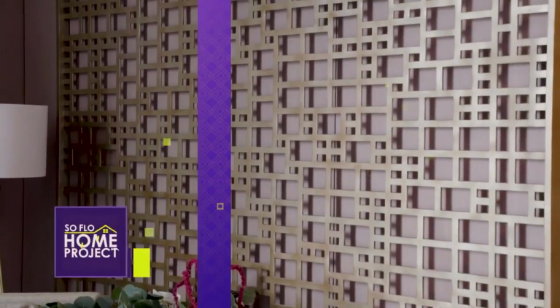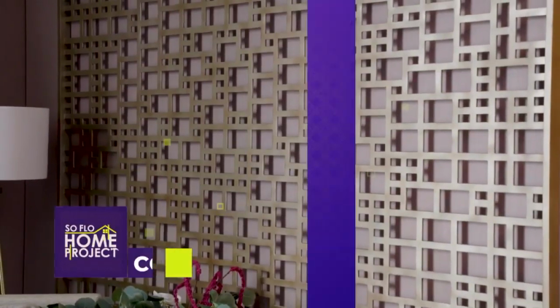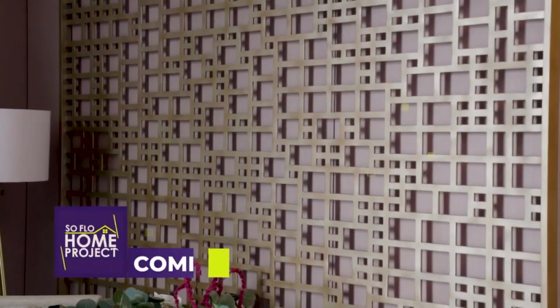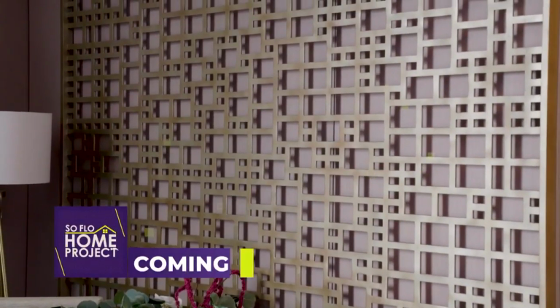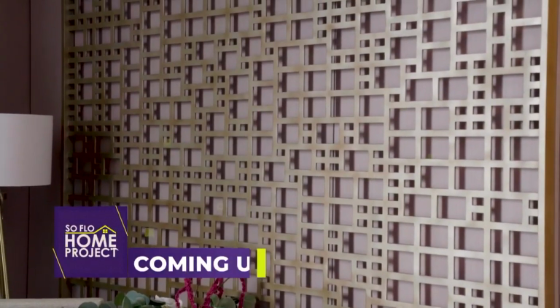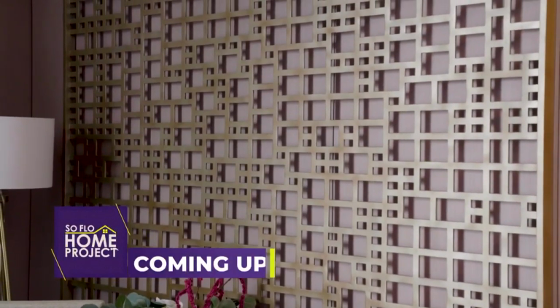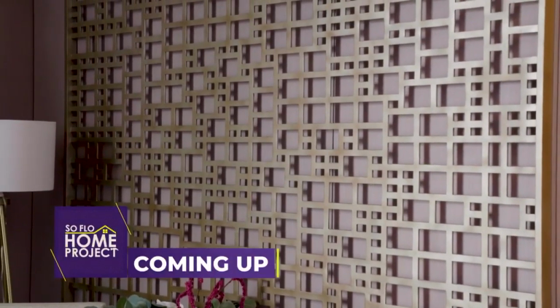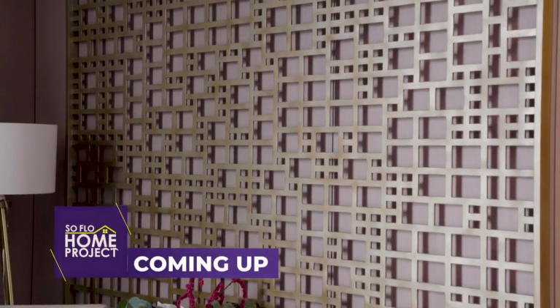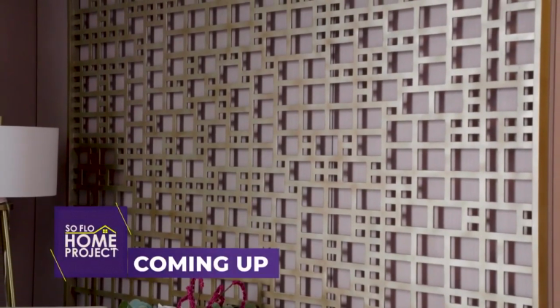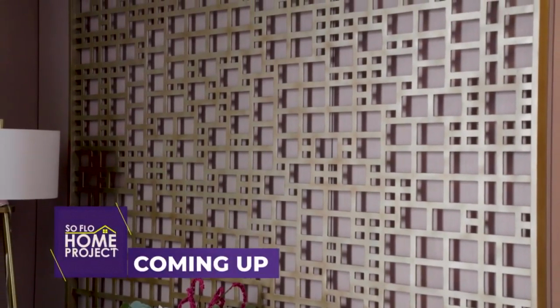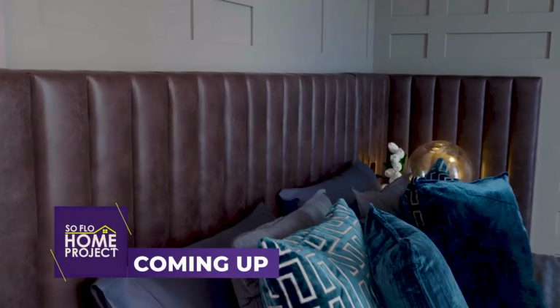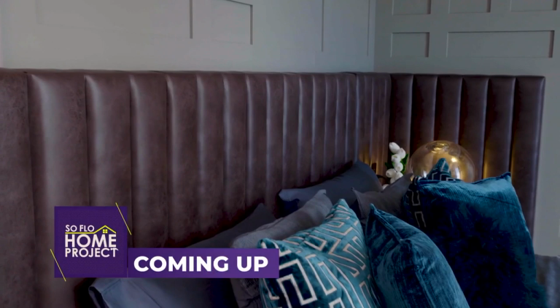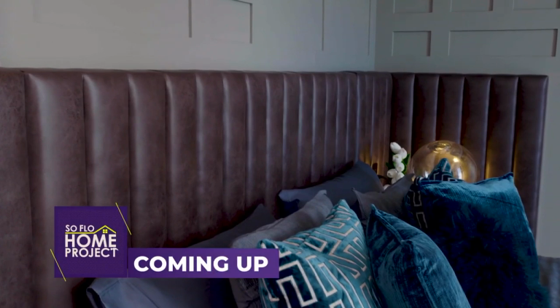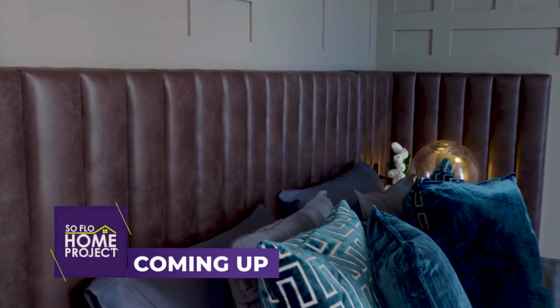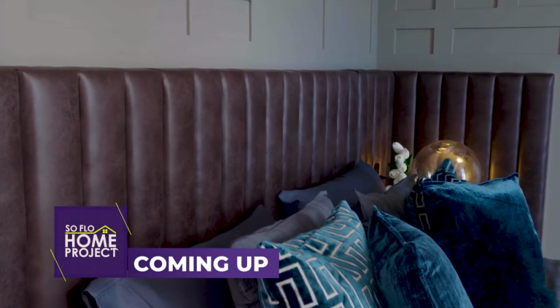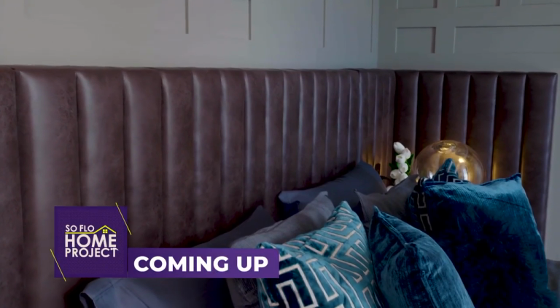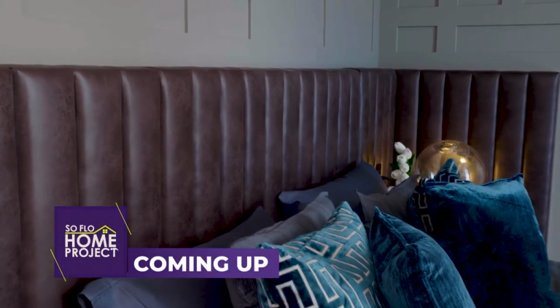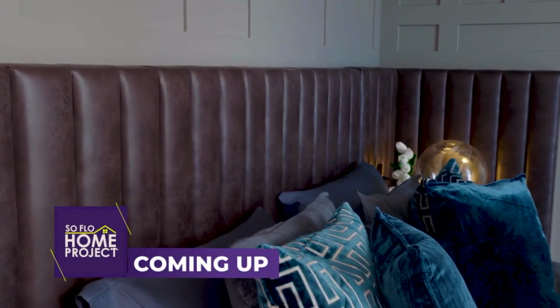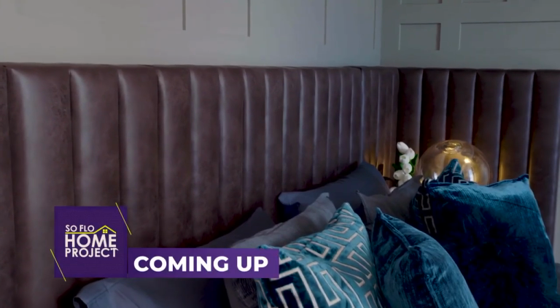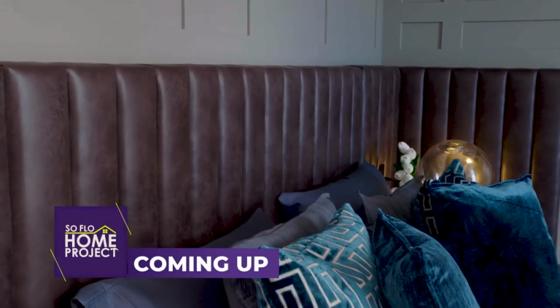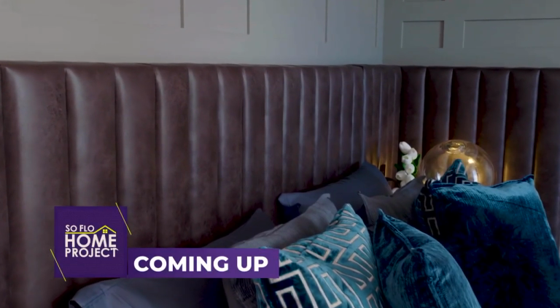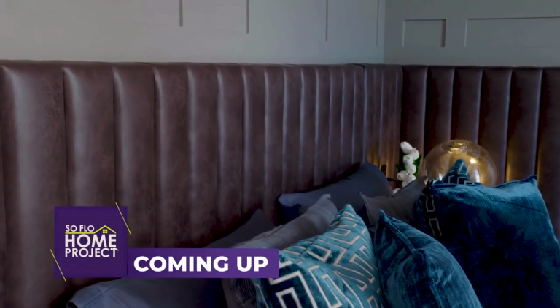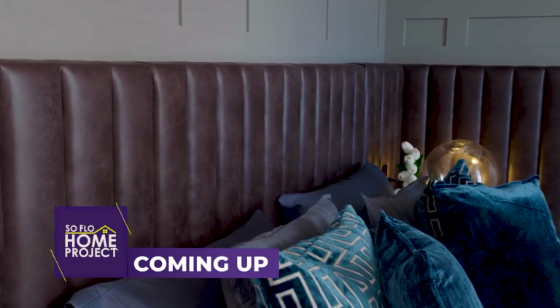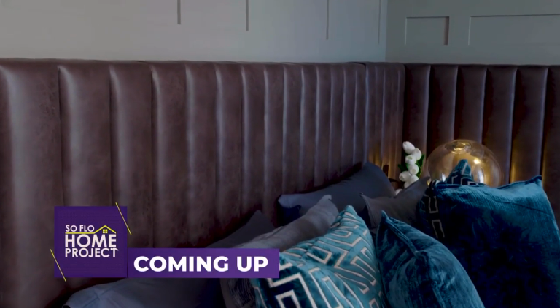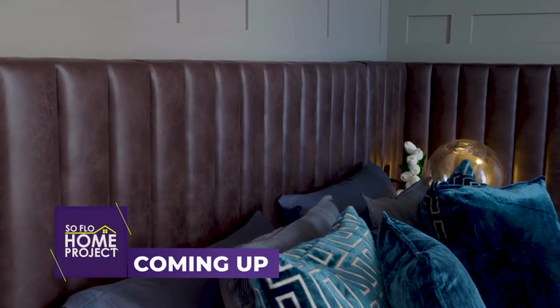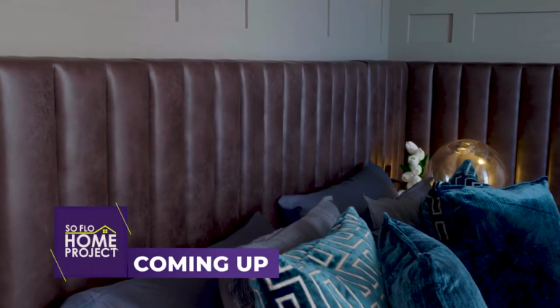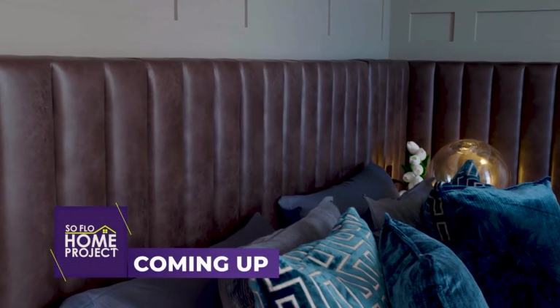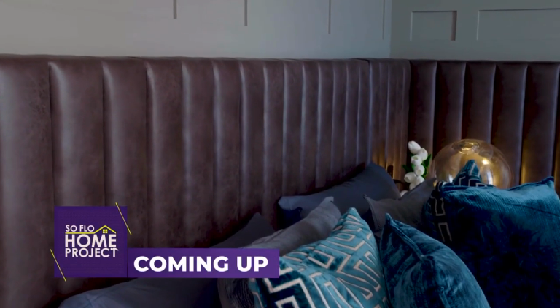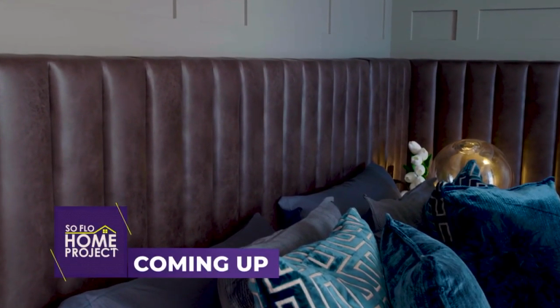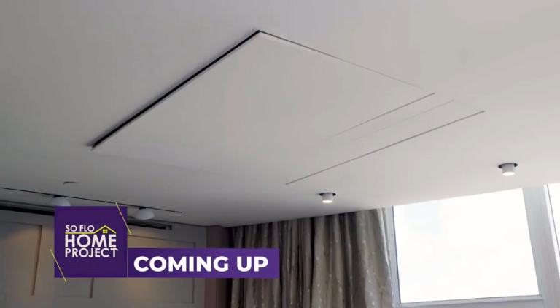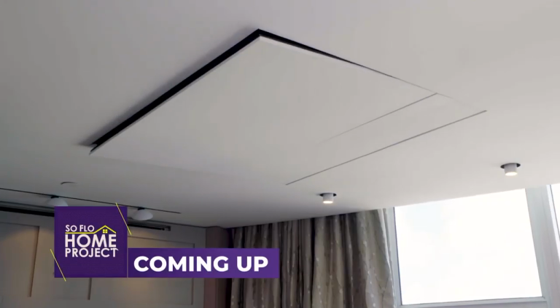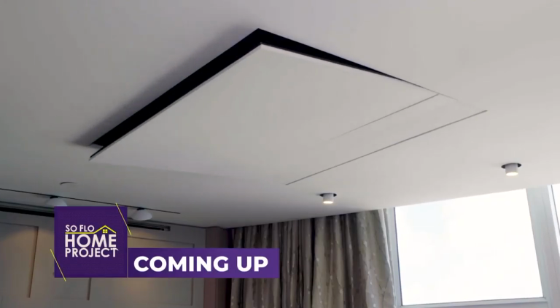Coming up next, this beachfront penthouse tour continues in the master bedroom, which will not disappoint.